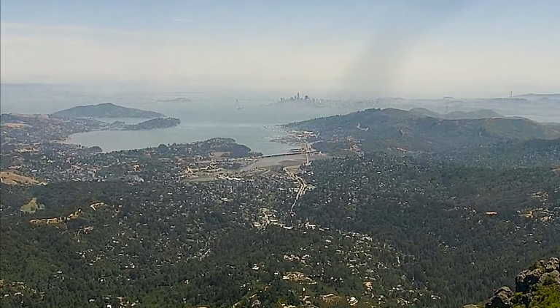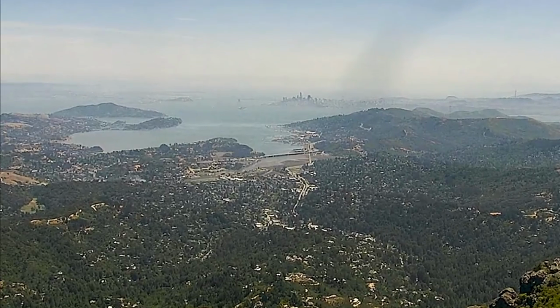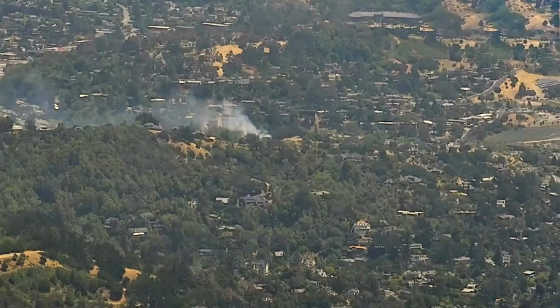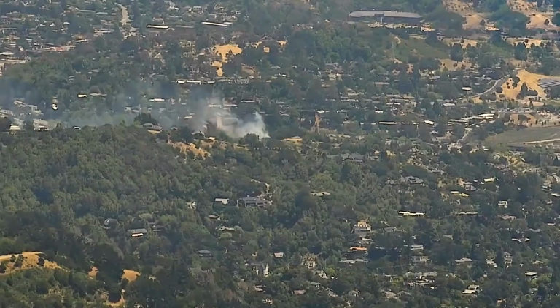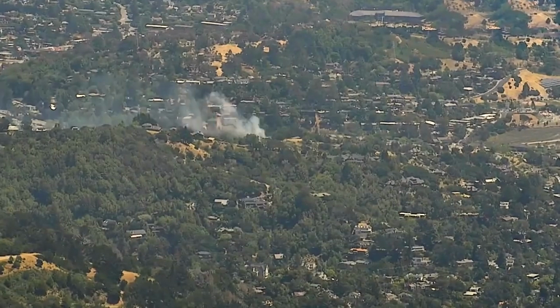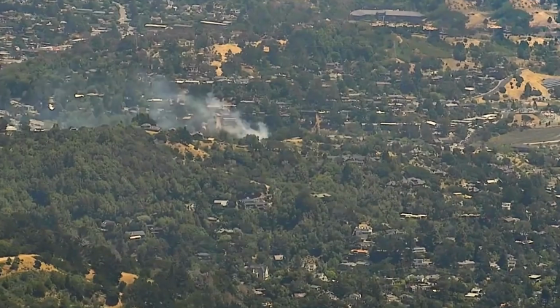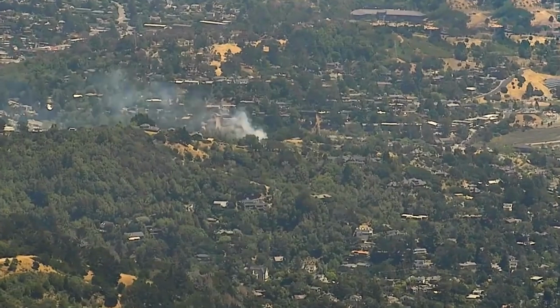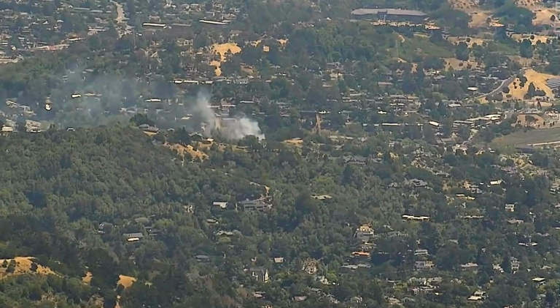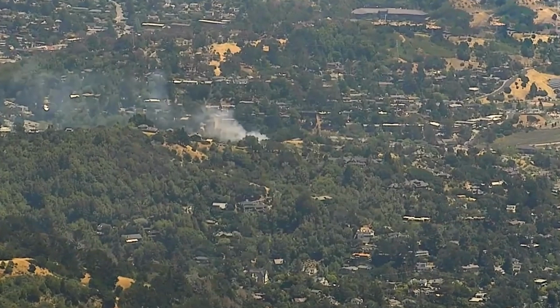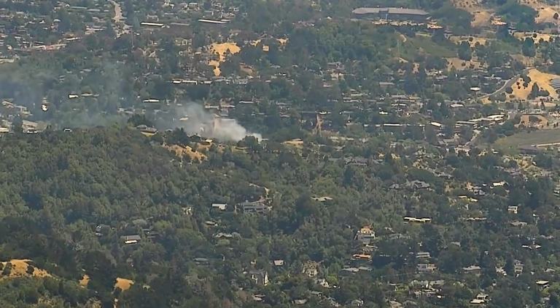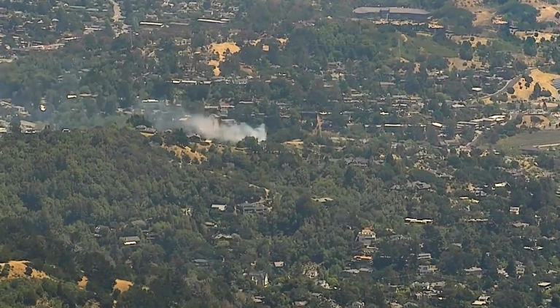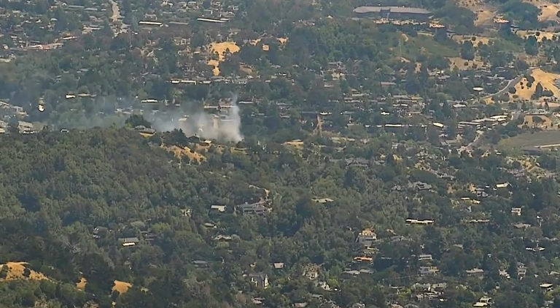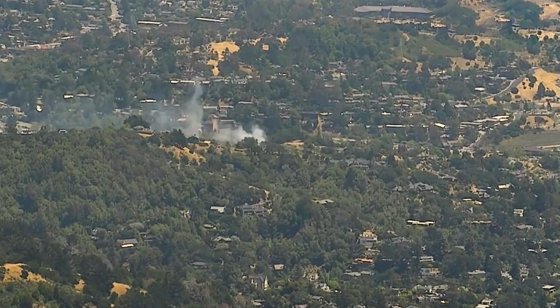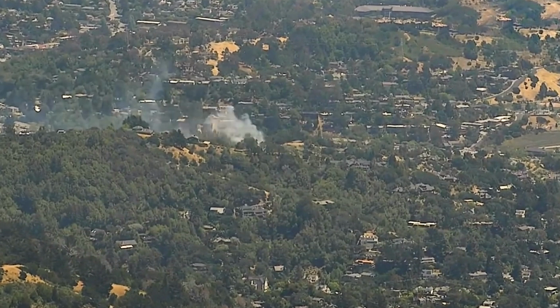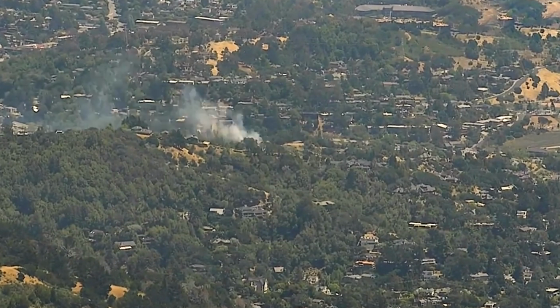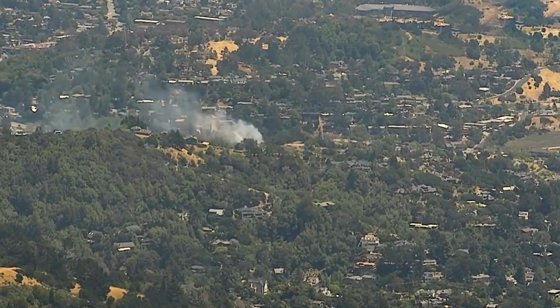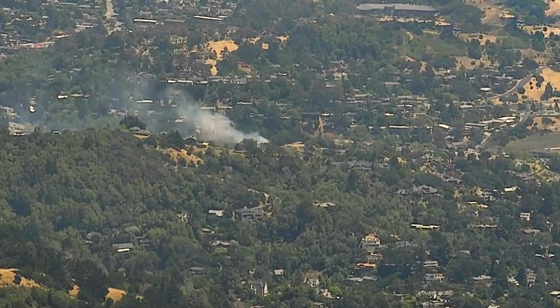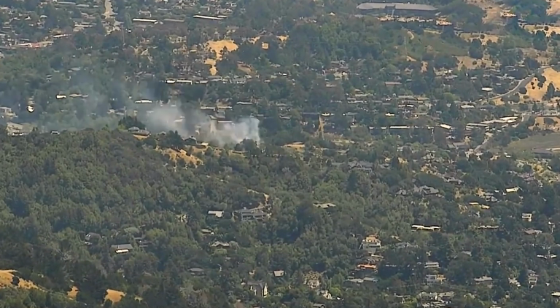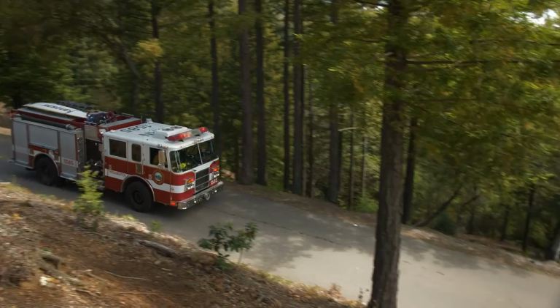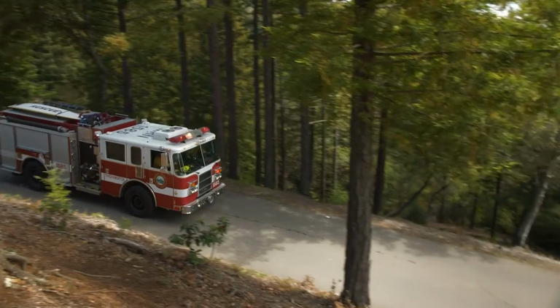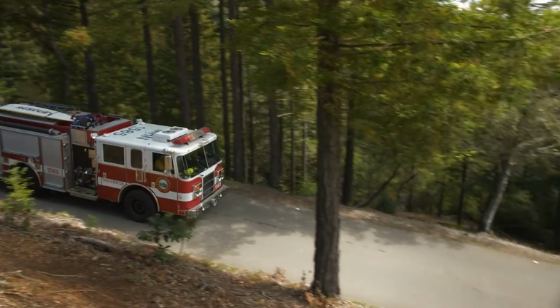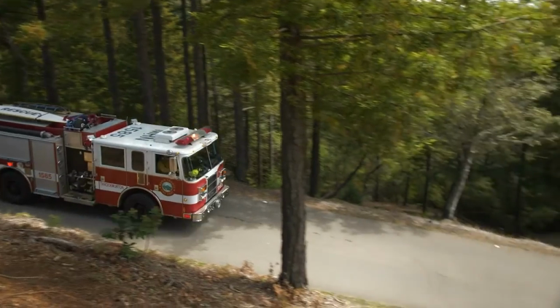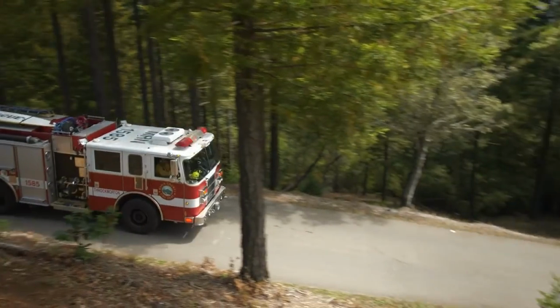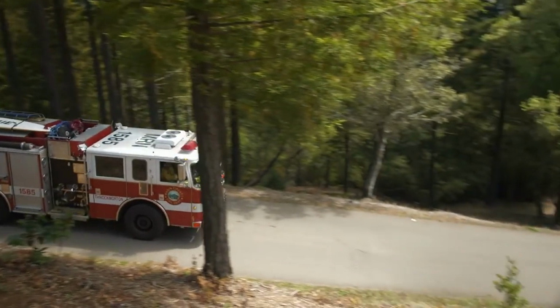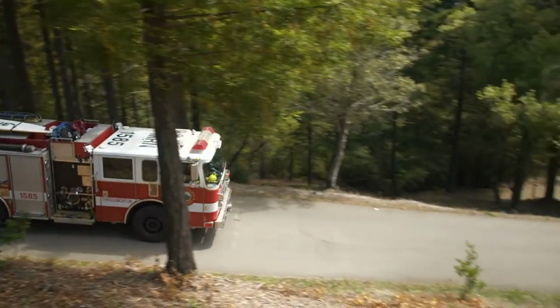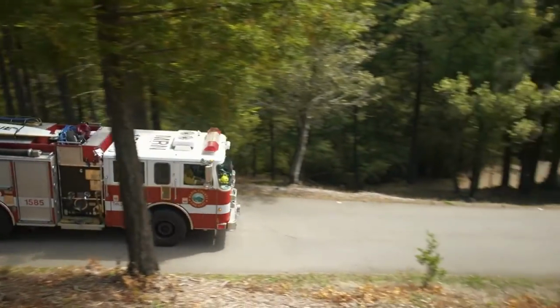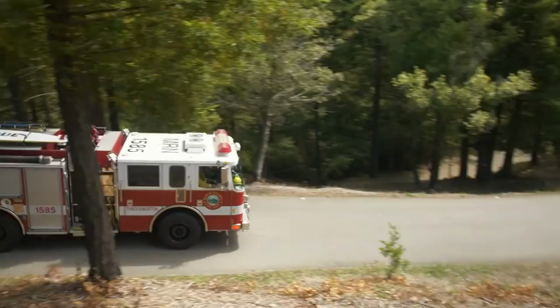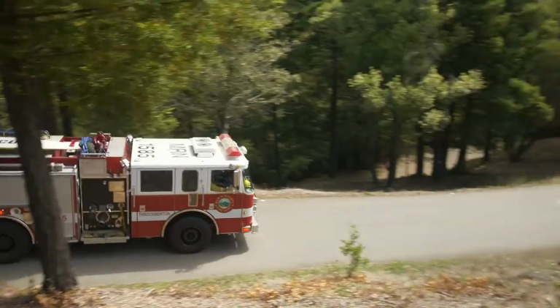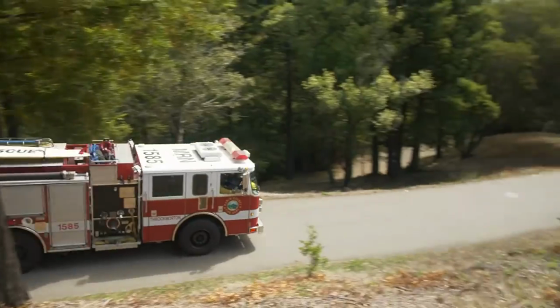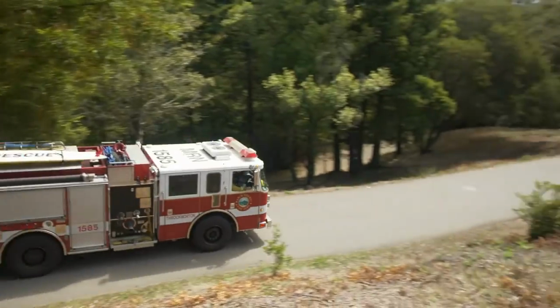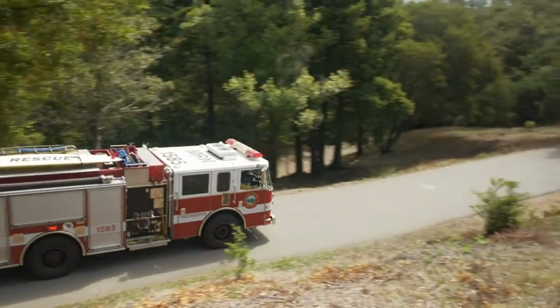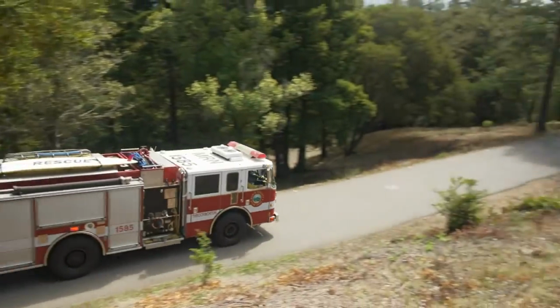Engine 1585, additional response for a vegetation fire in the area that made it out to a car.